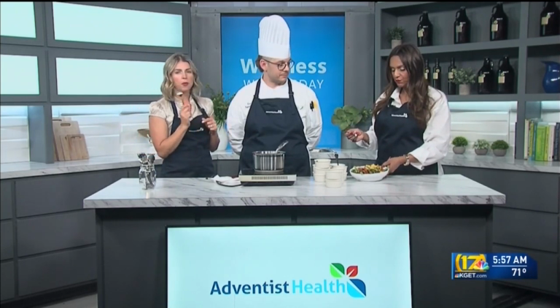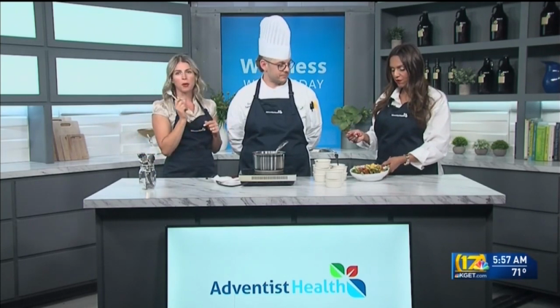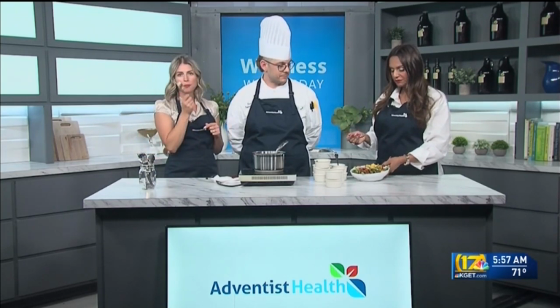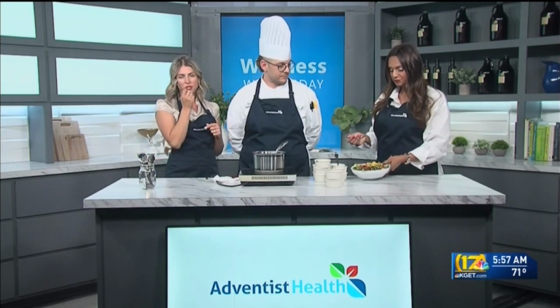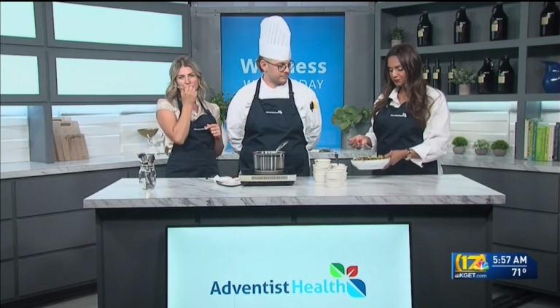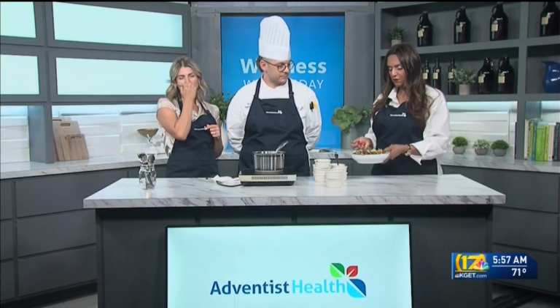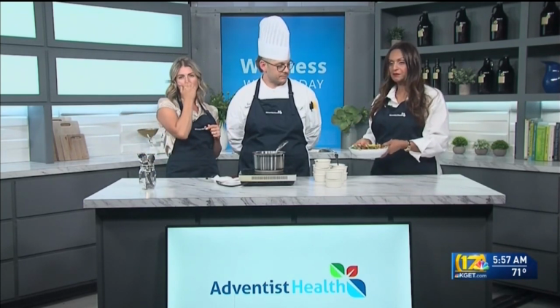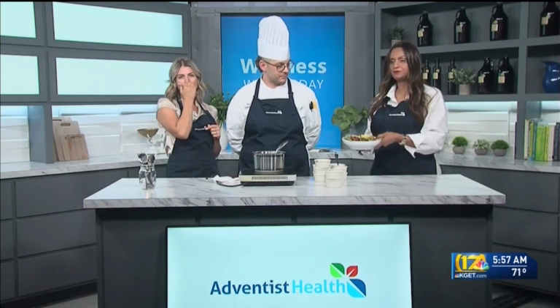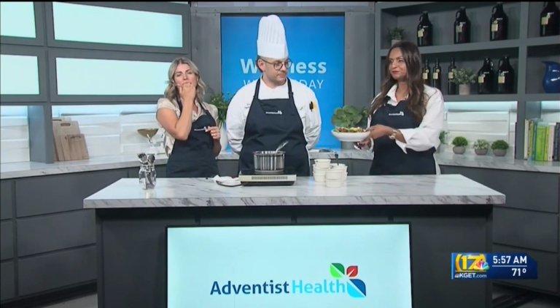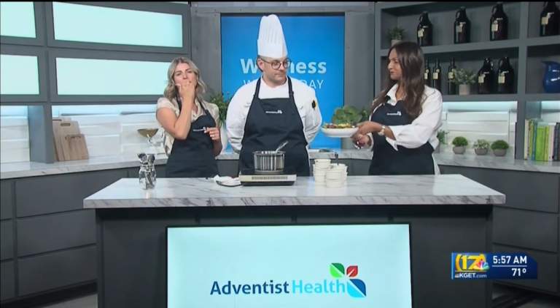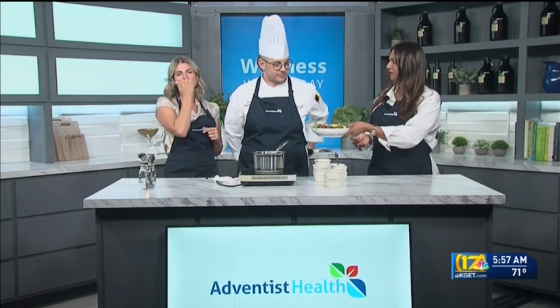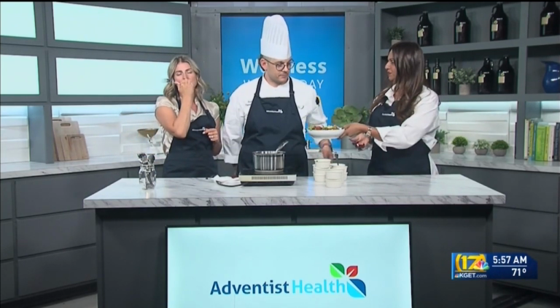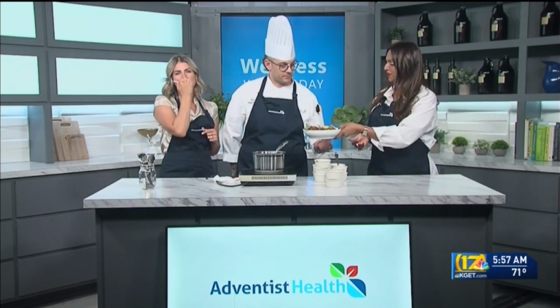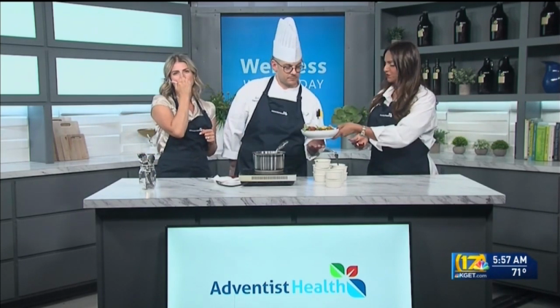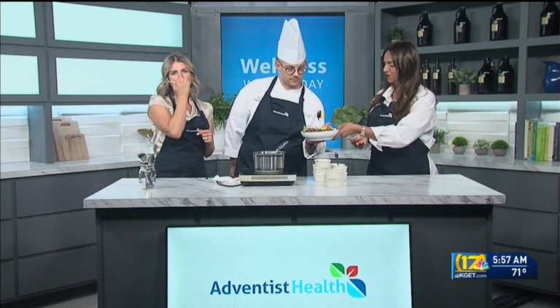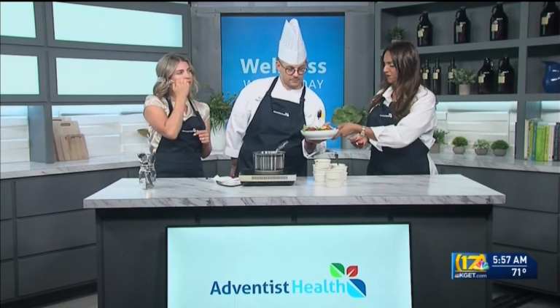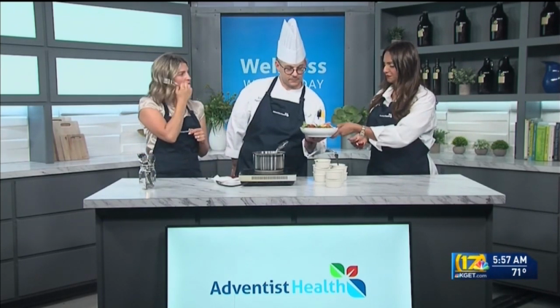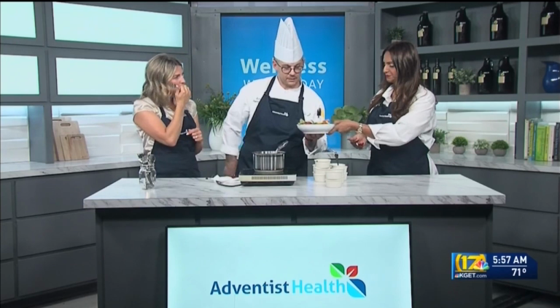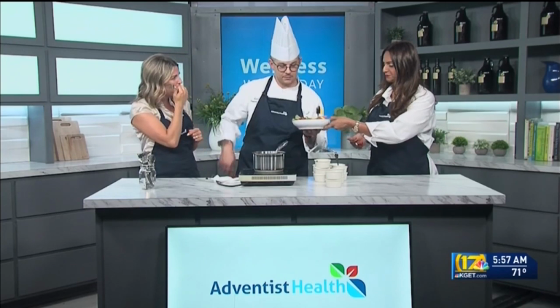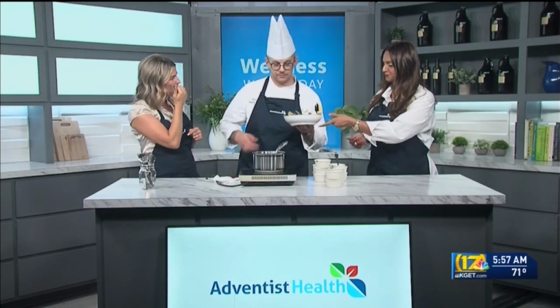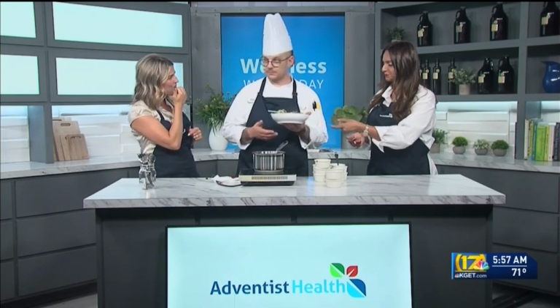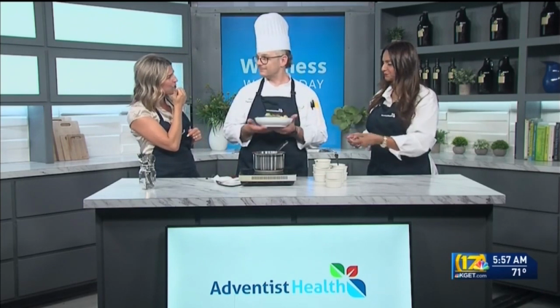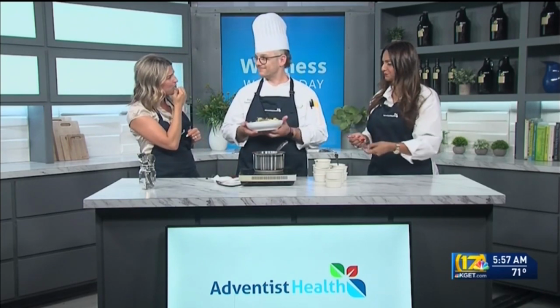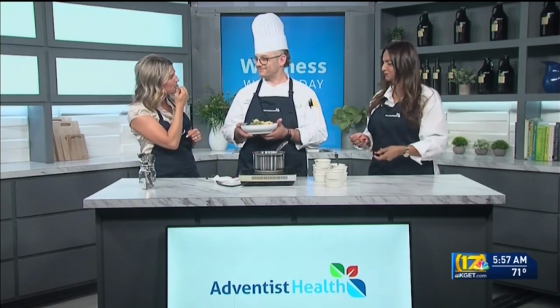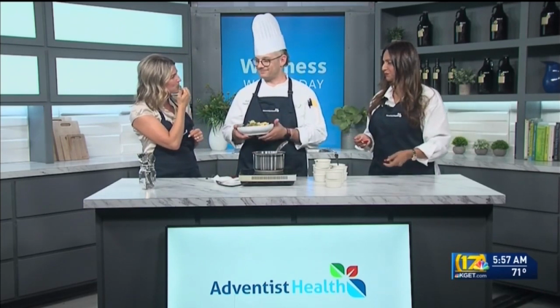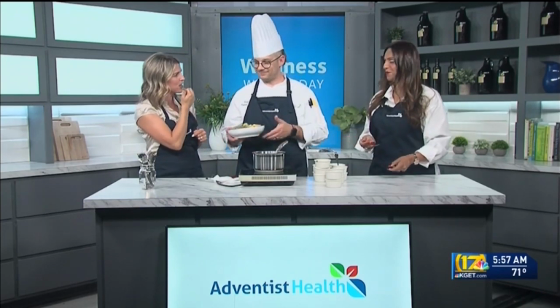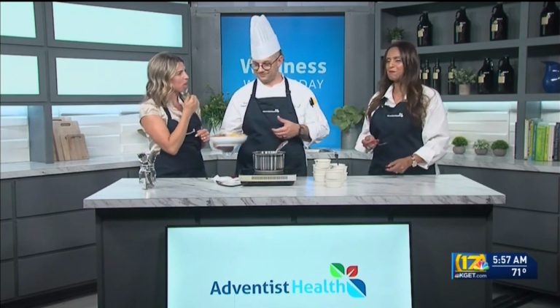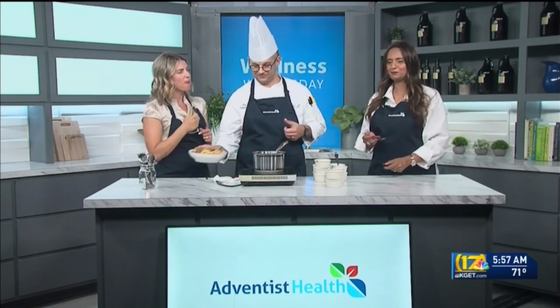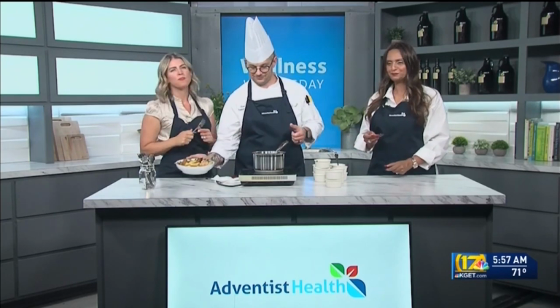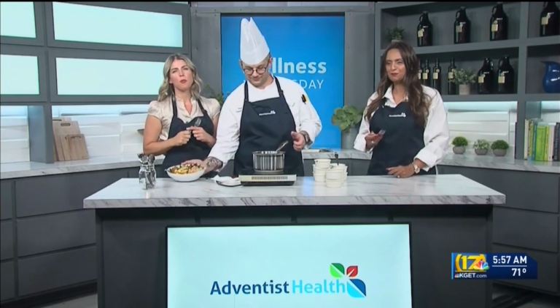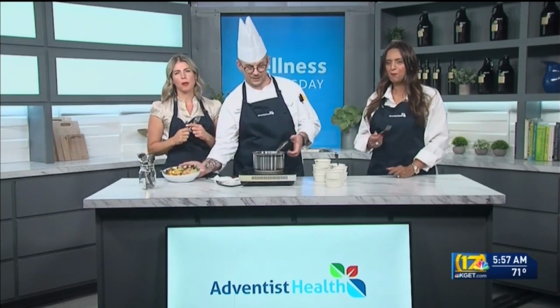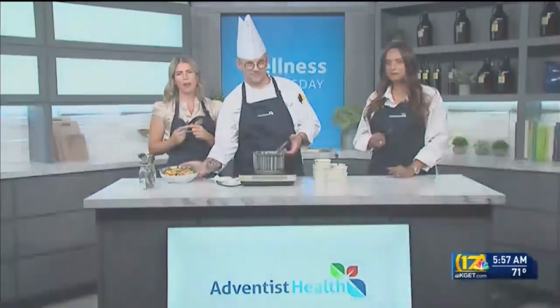All right, we'll share this on our website, KGET.com. Thank you both, we appreciate it. We'll be right back.